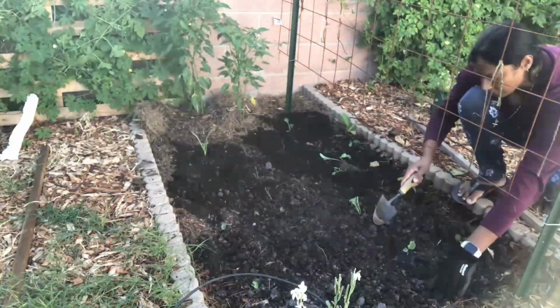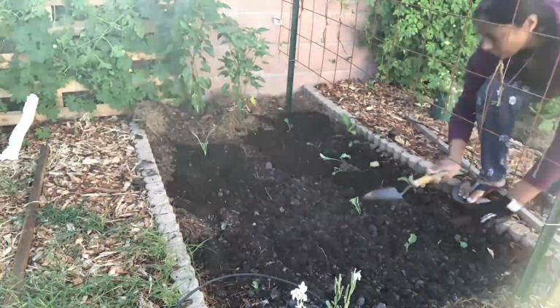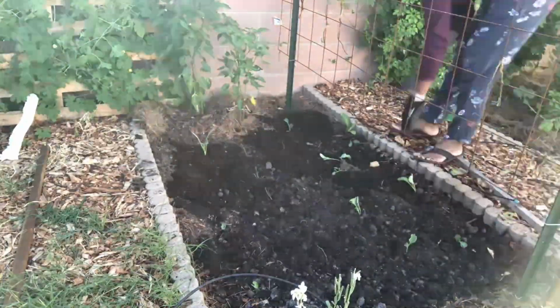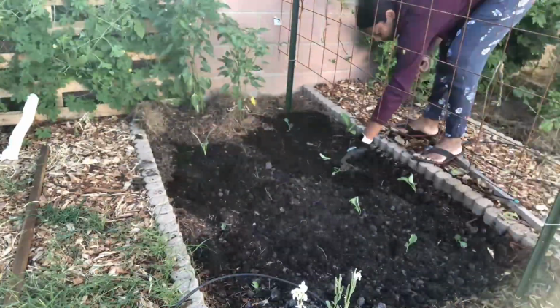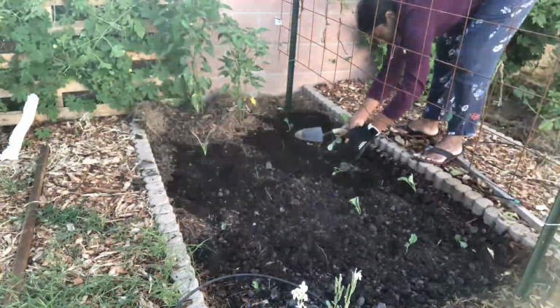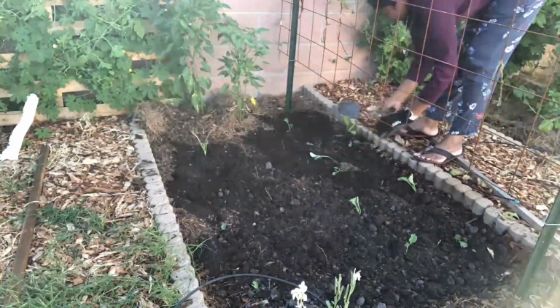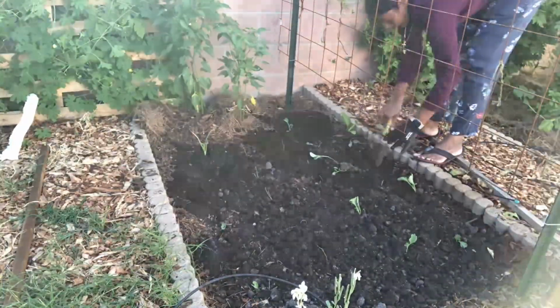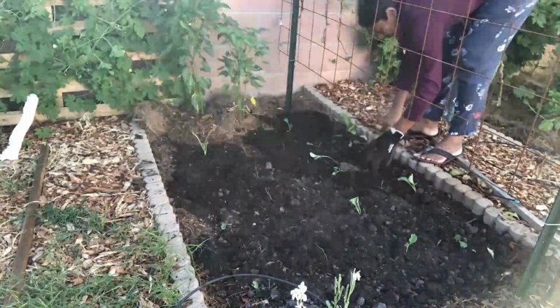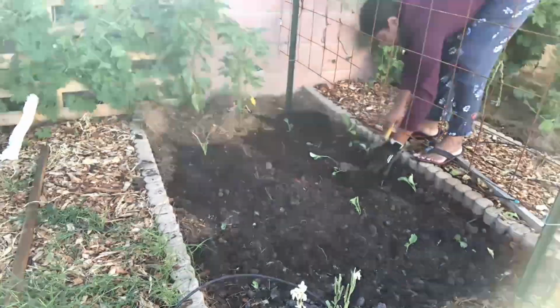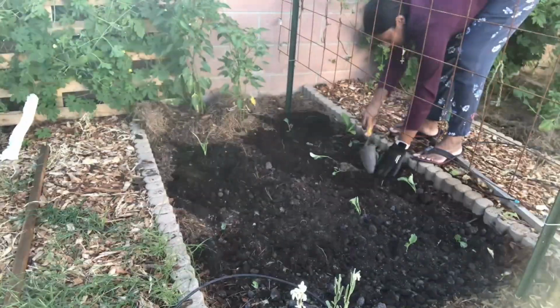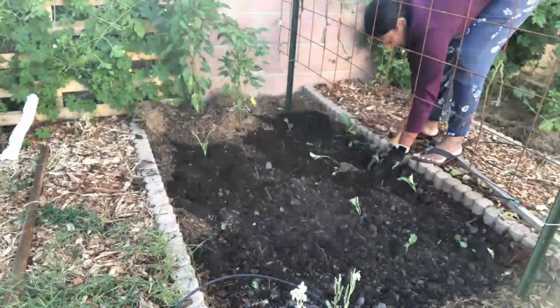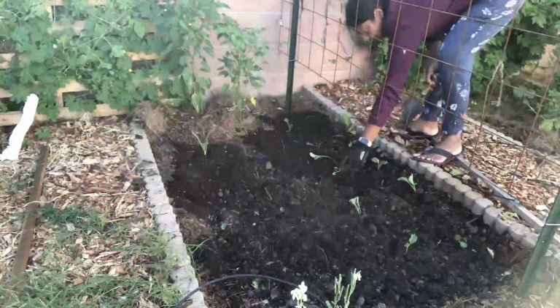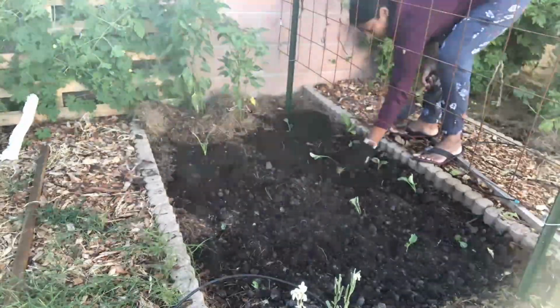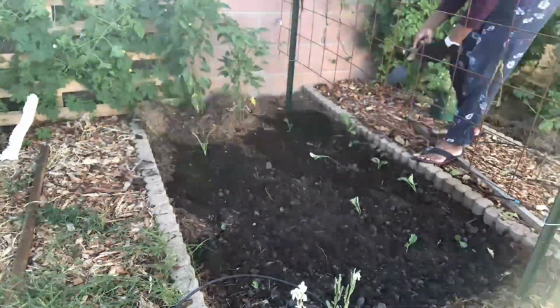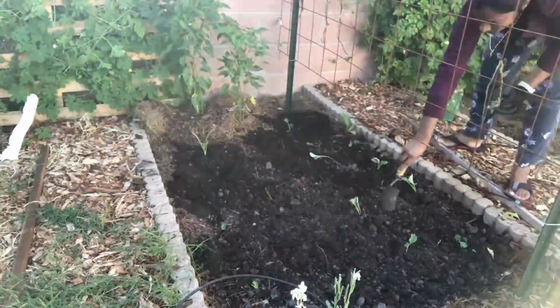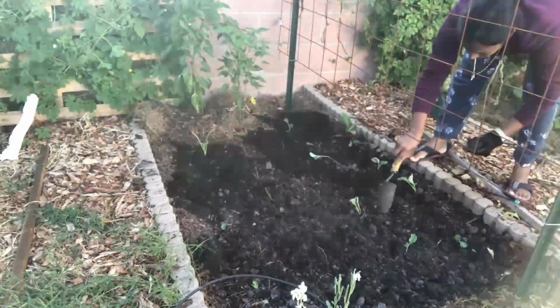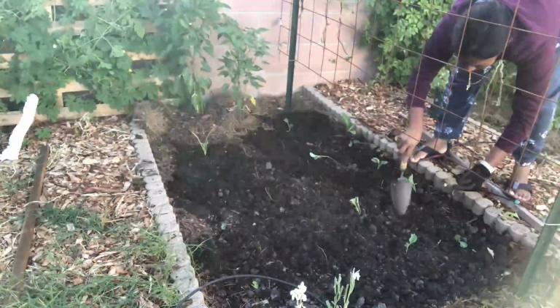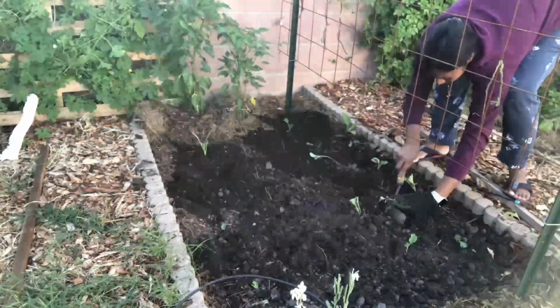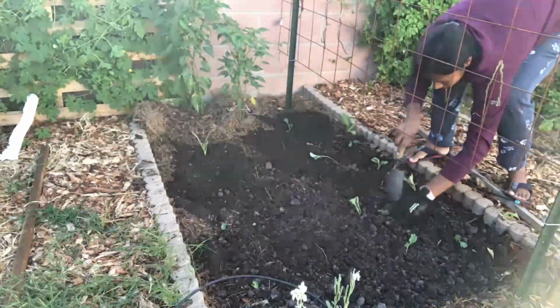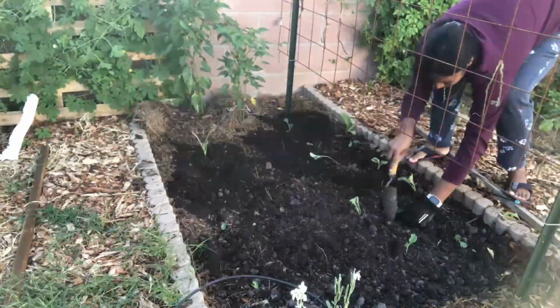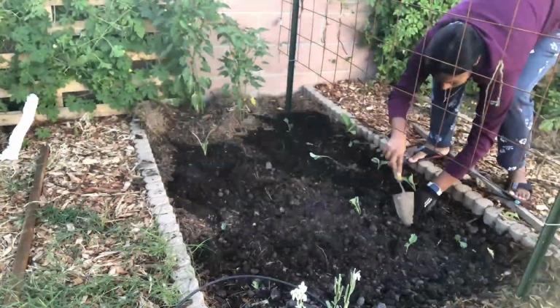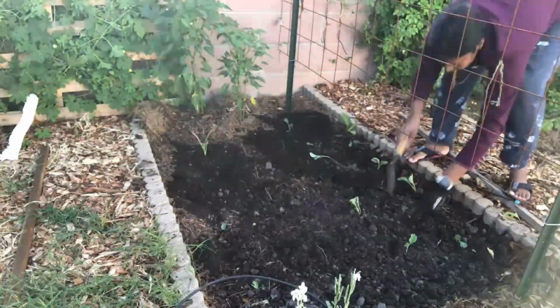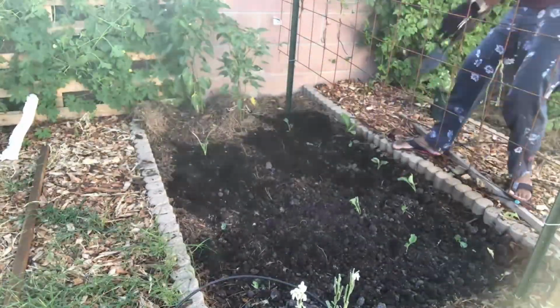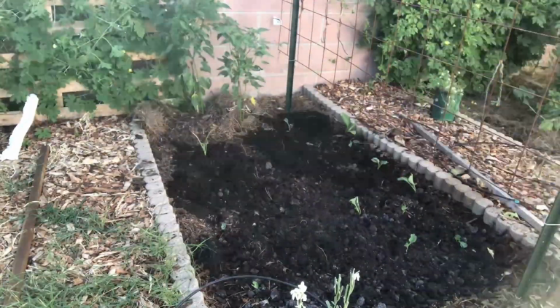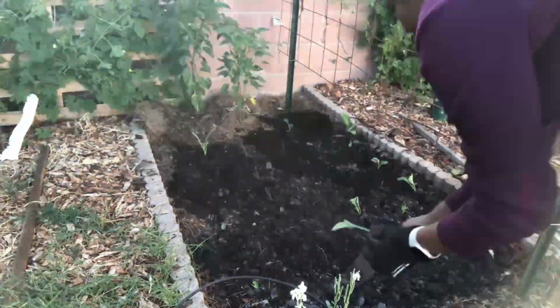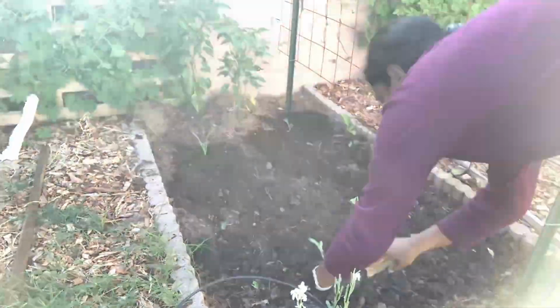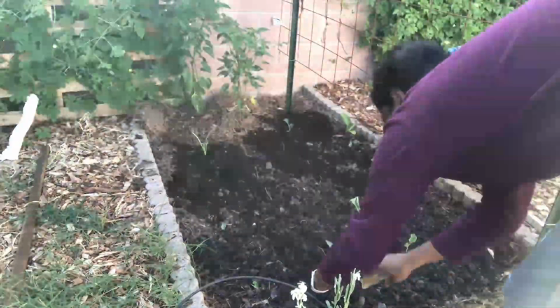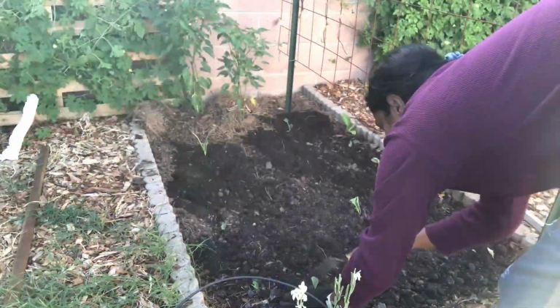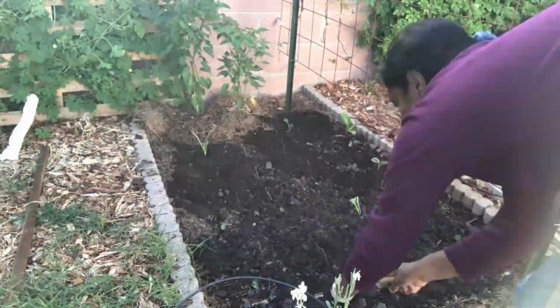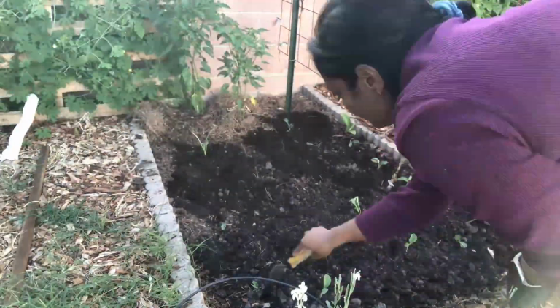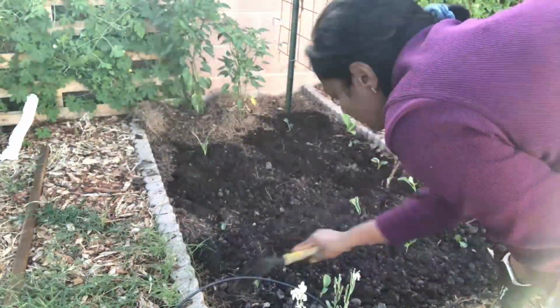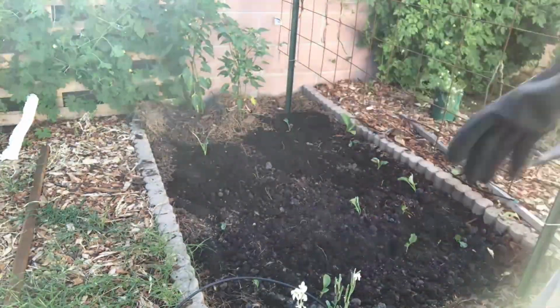I will be able to clean the leaves every day. I will be able to clean the leaves.